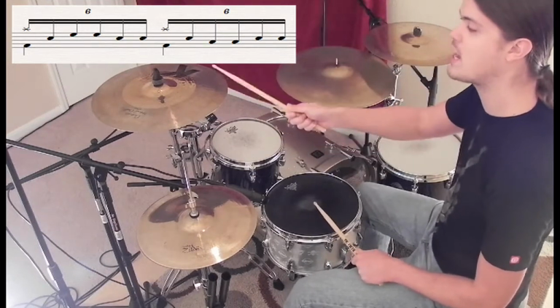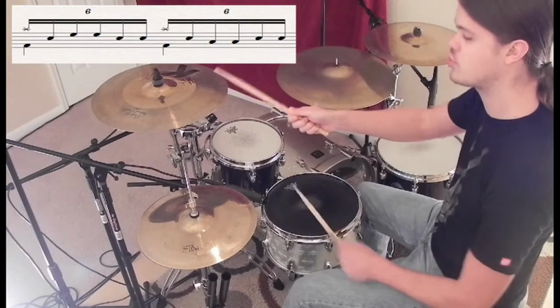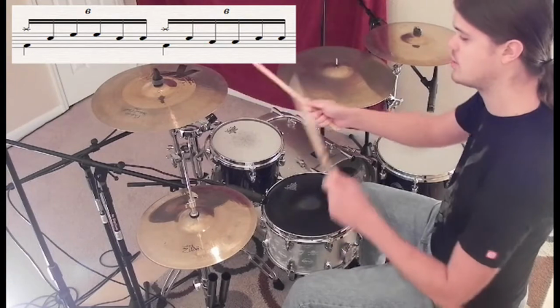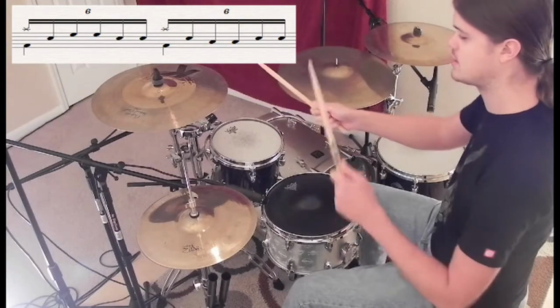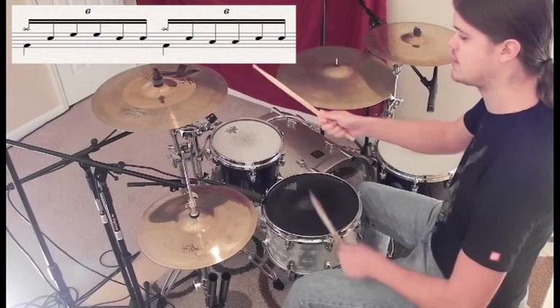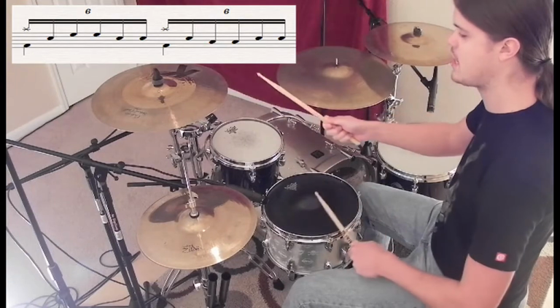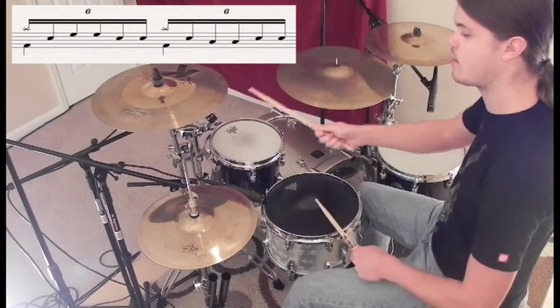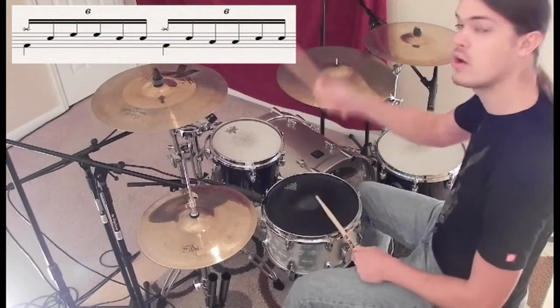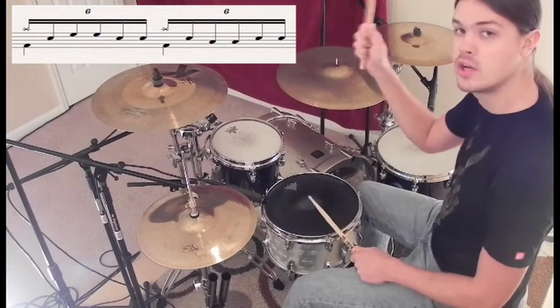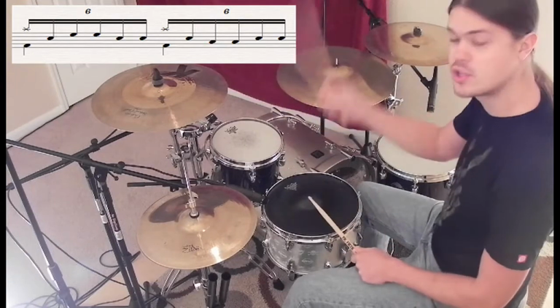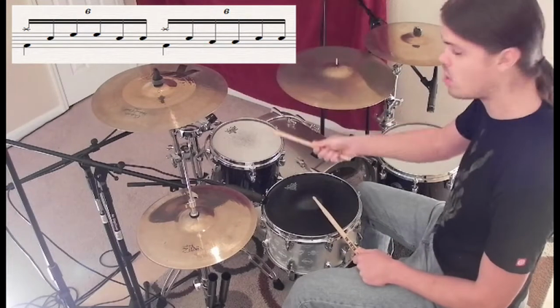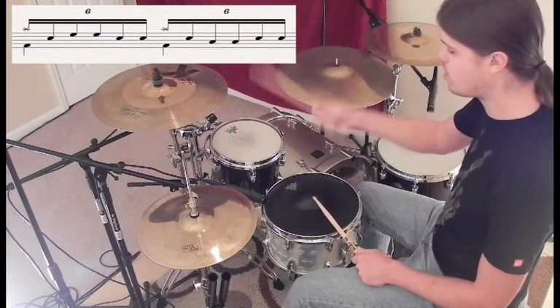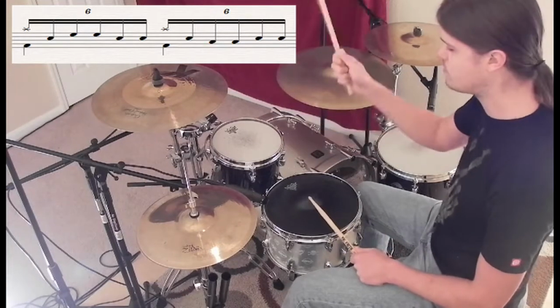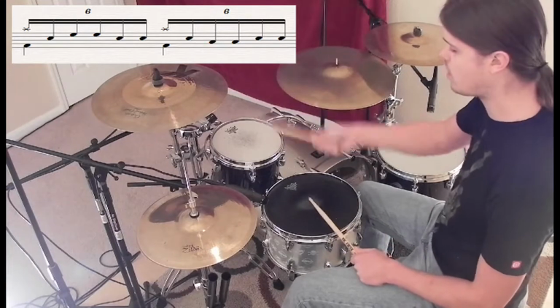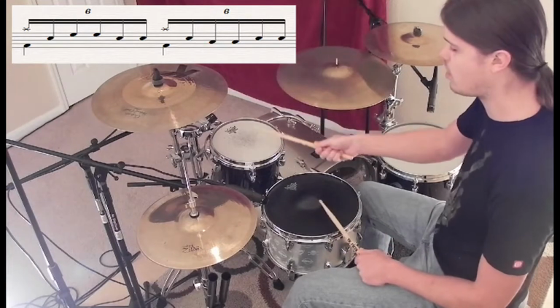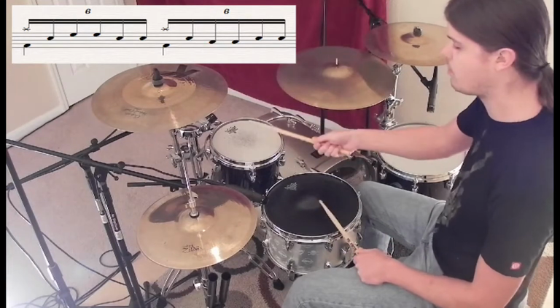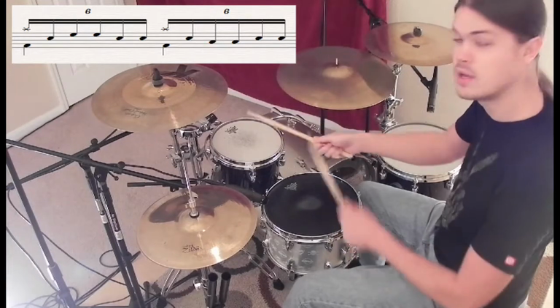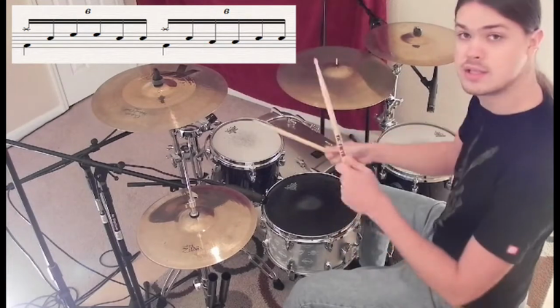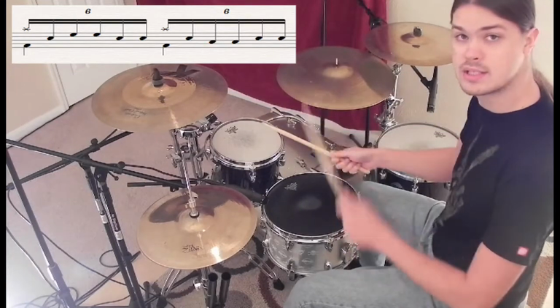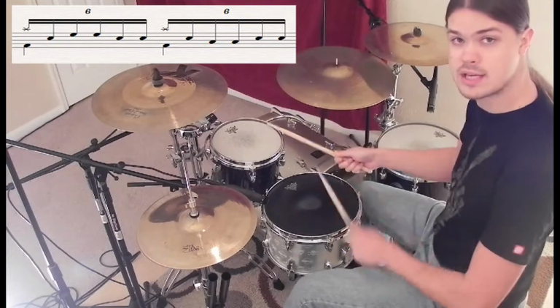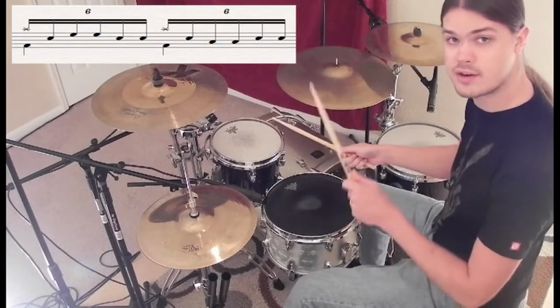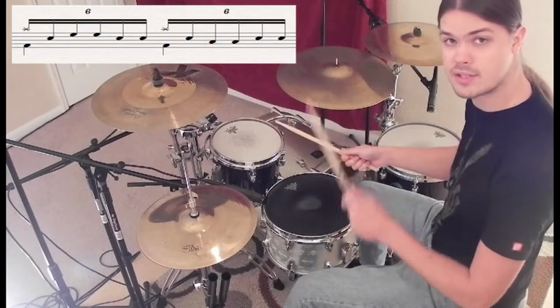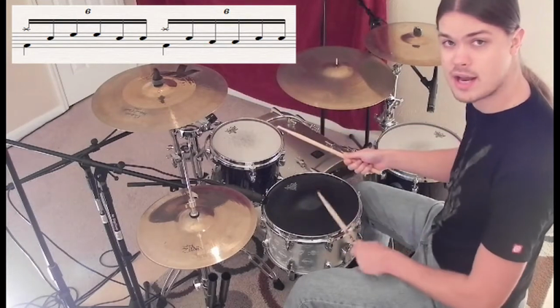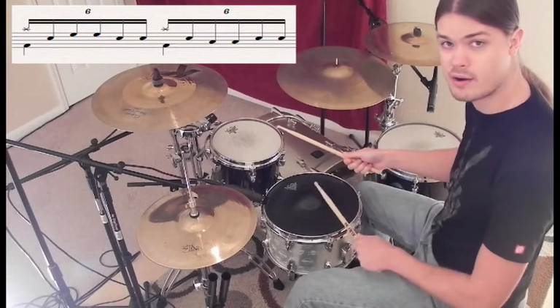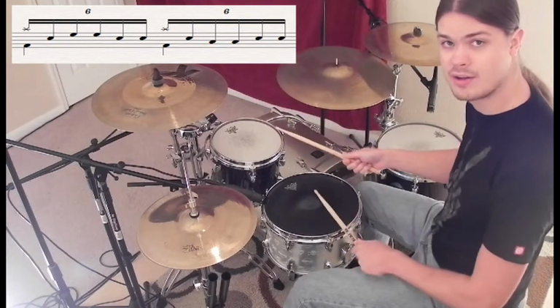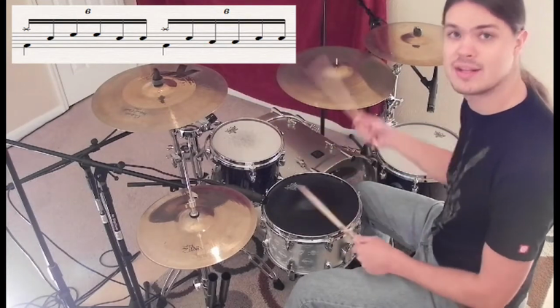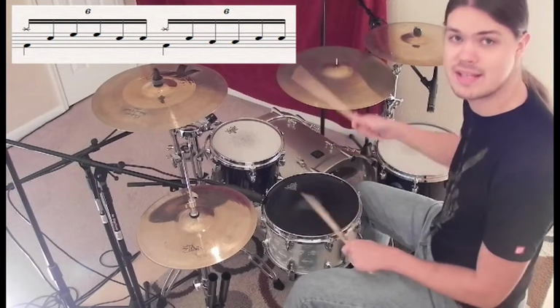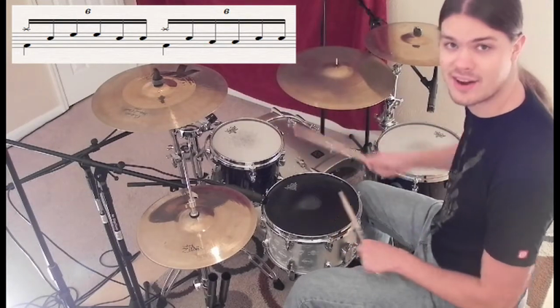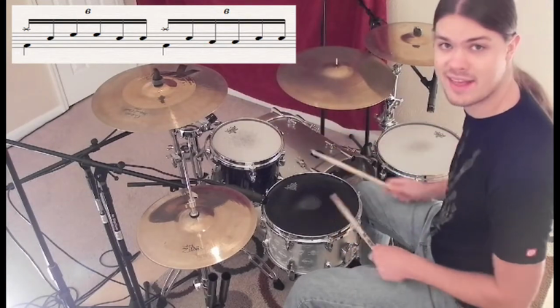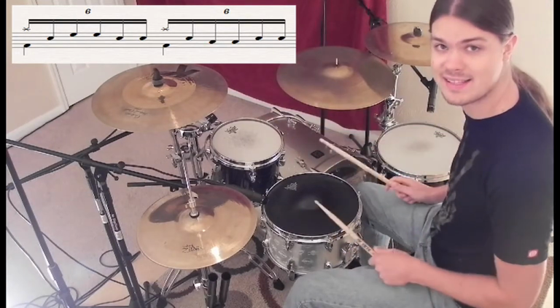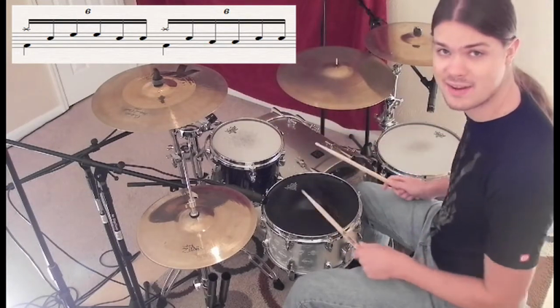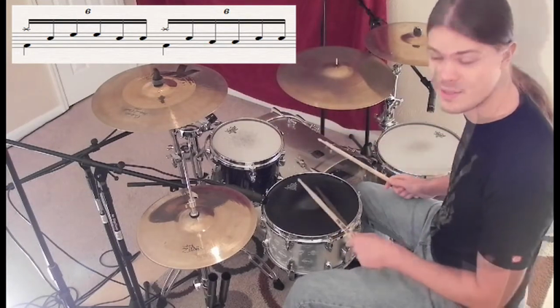So the pattern goes: crash, snare, tom, tom, snare, snare. All right, let's hear how that sounds.